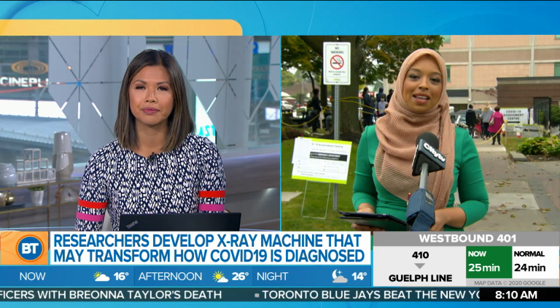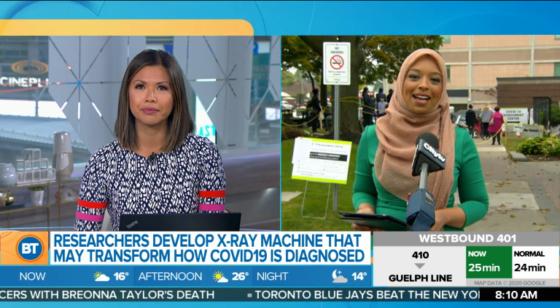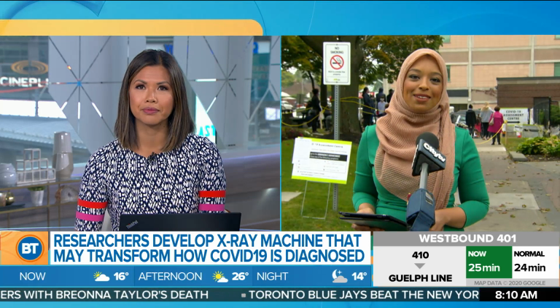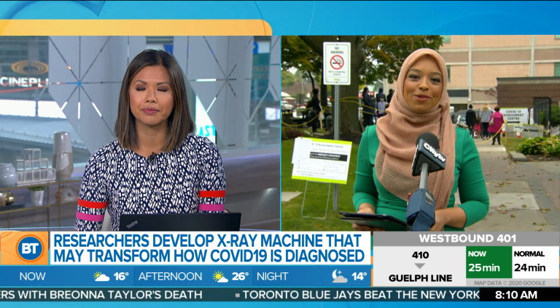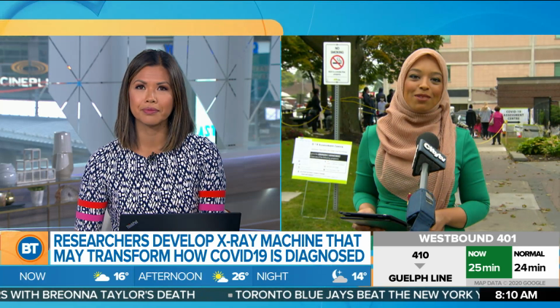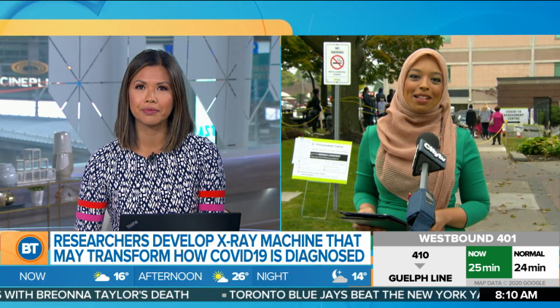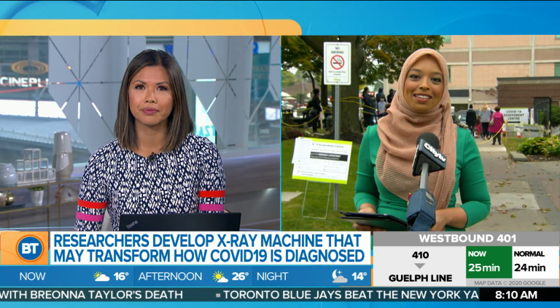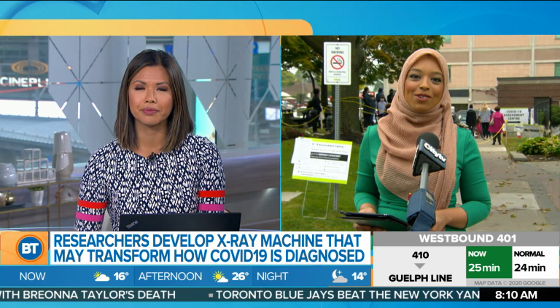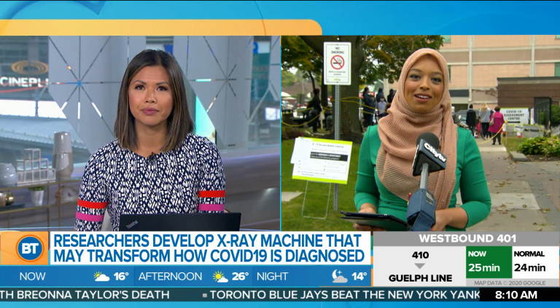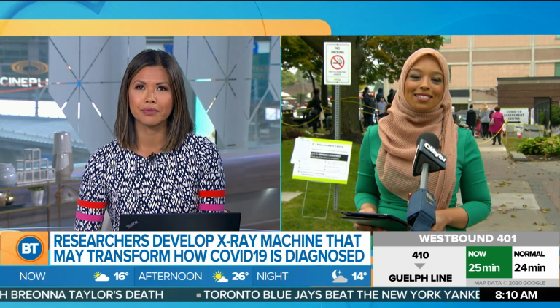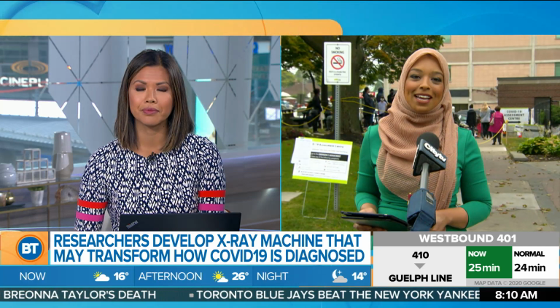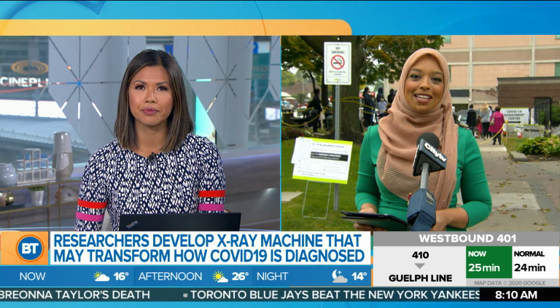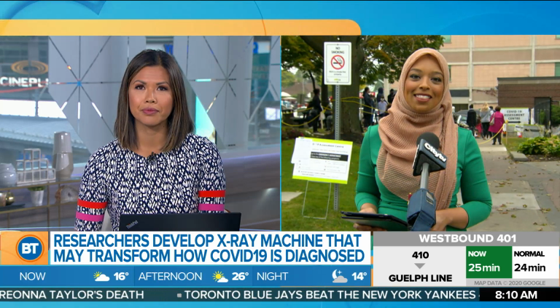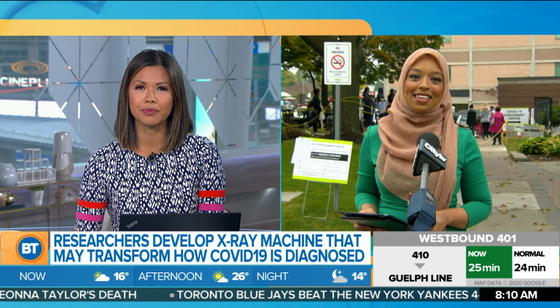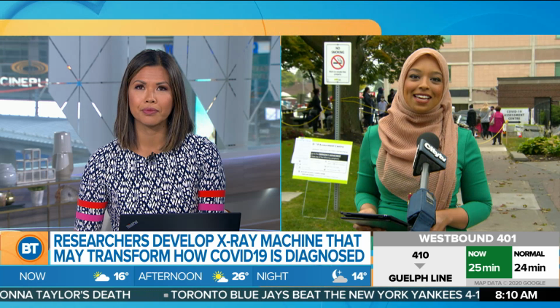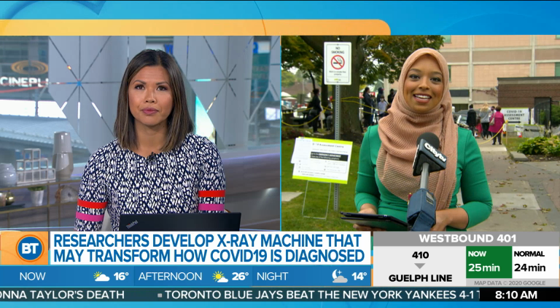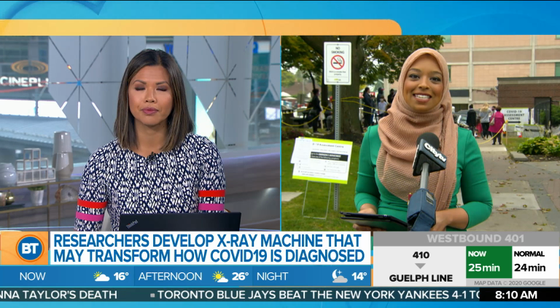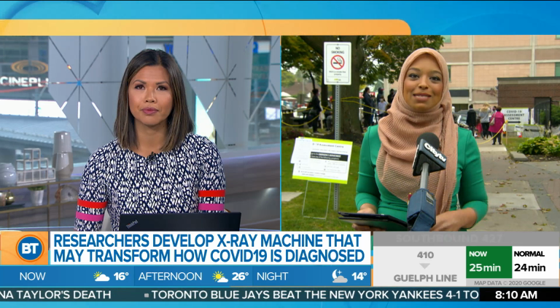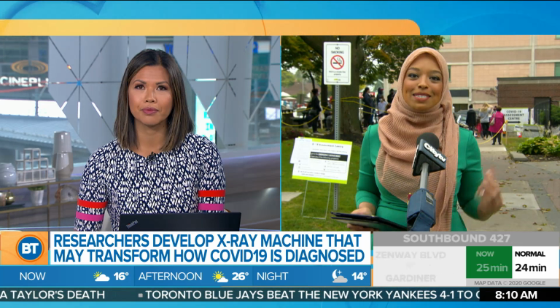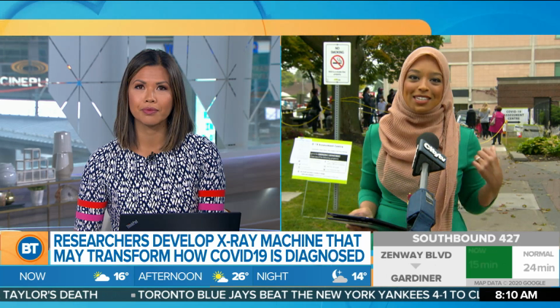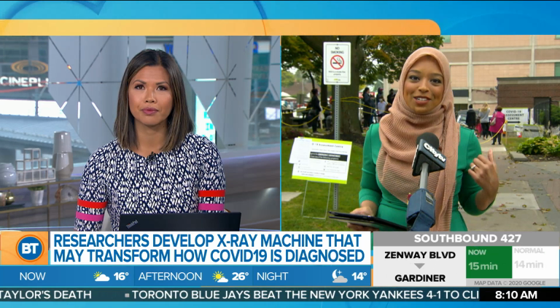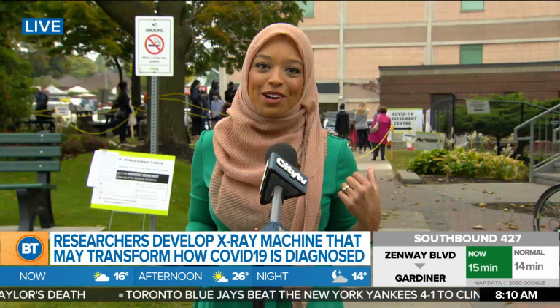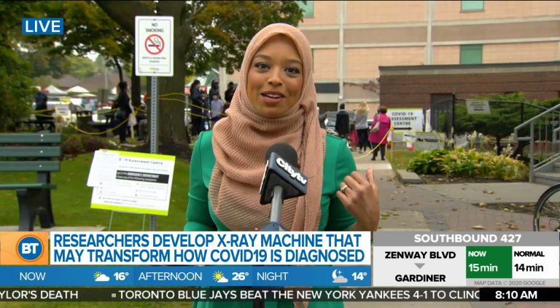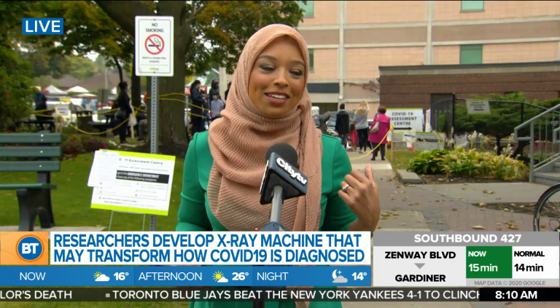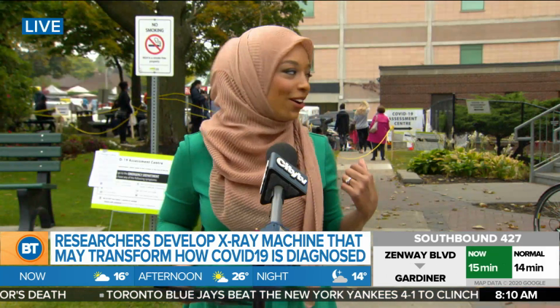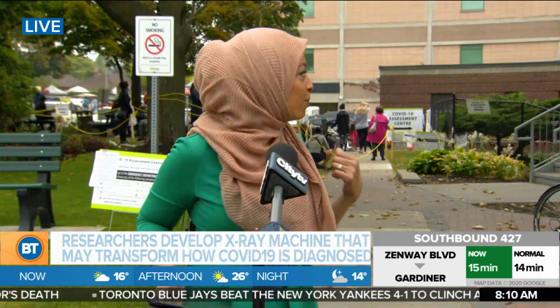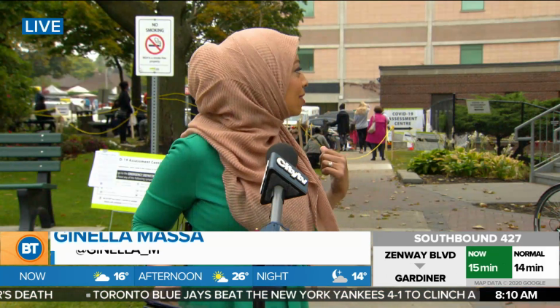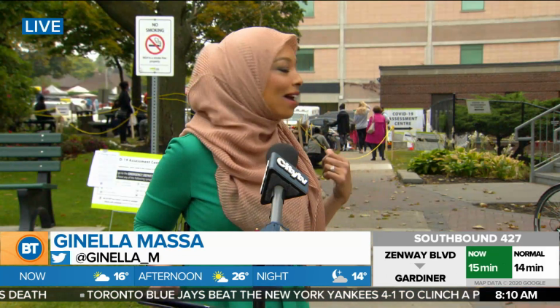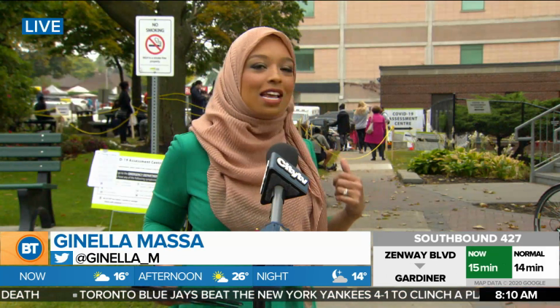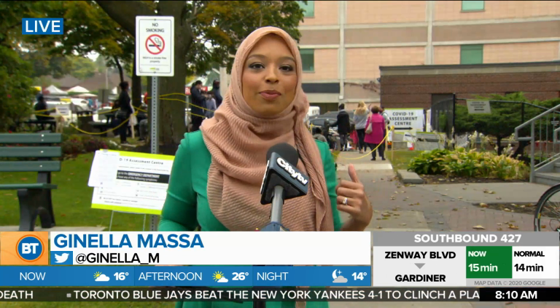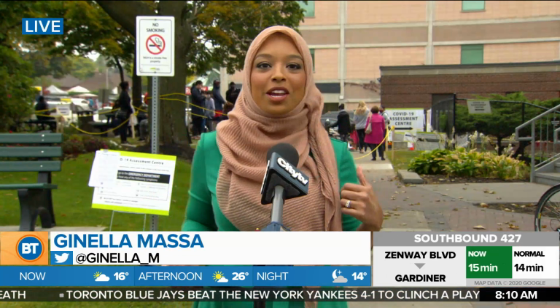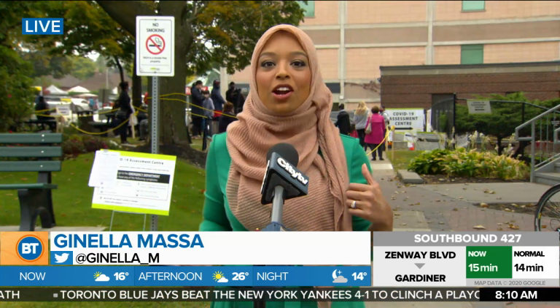Hi, good morning, Melanie. We're outside of the assessment centre here at Michael Guerin — a big line-up here.